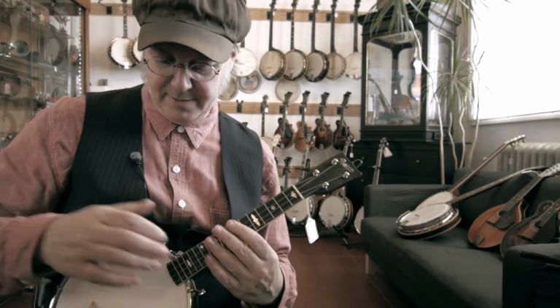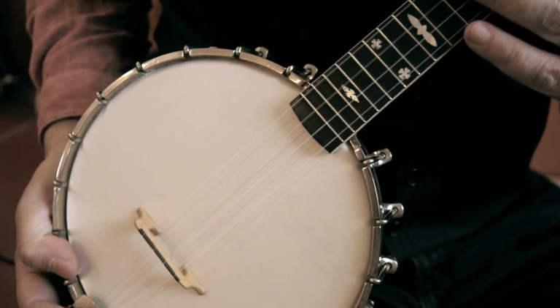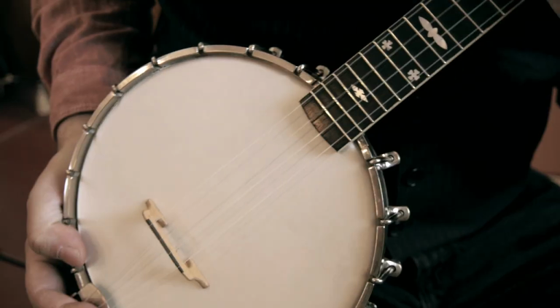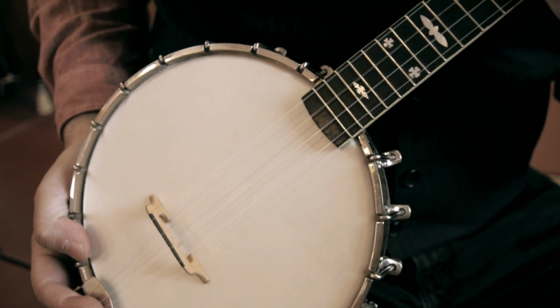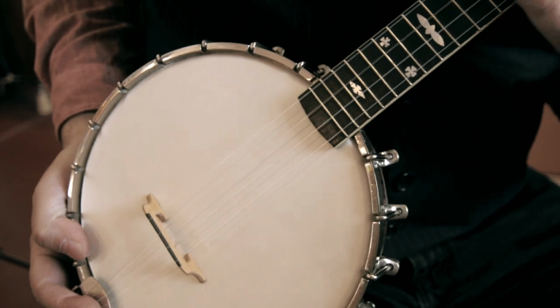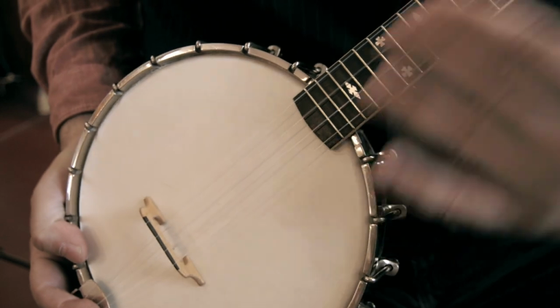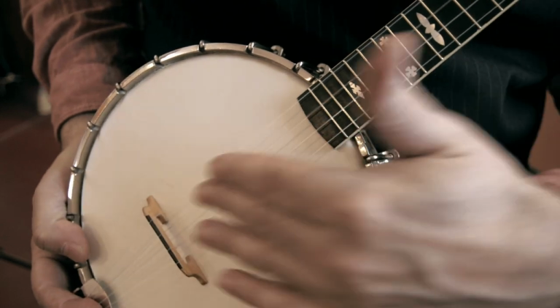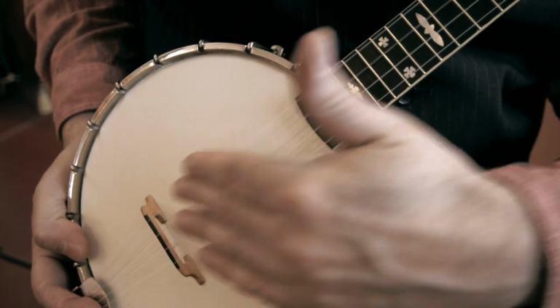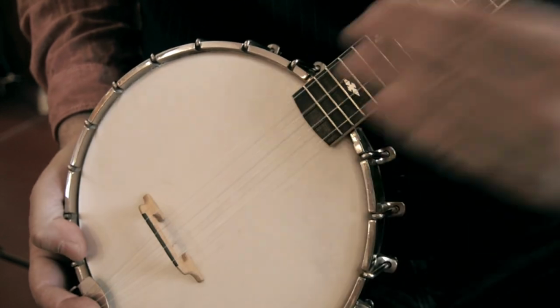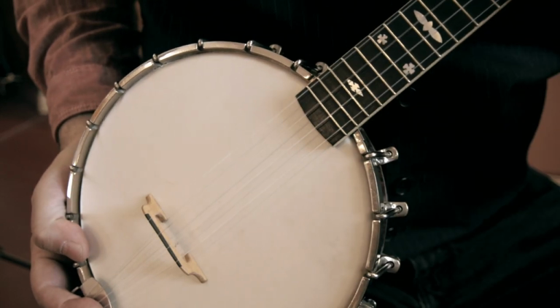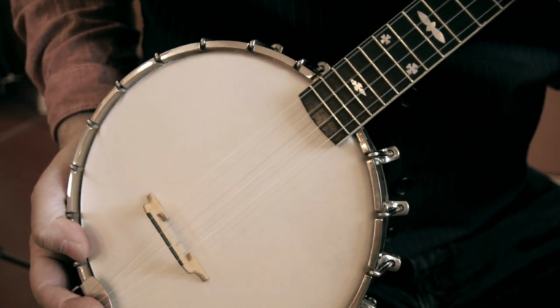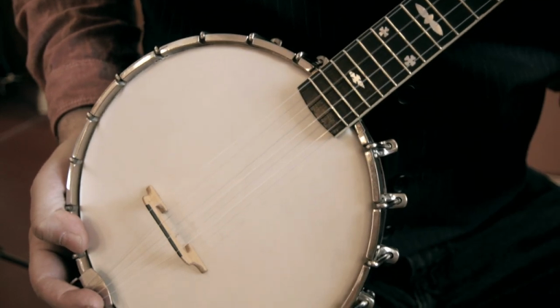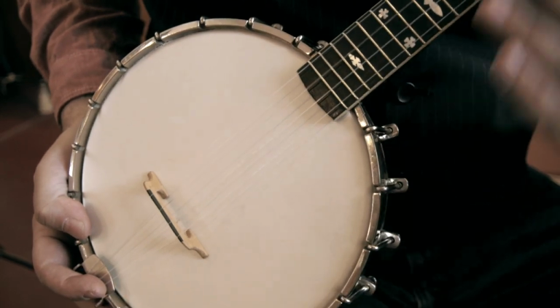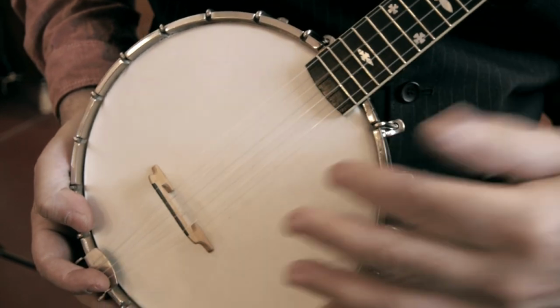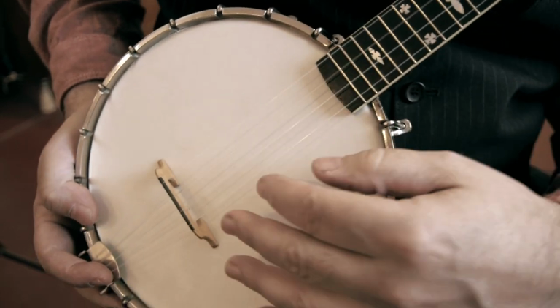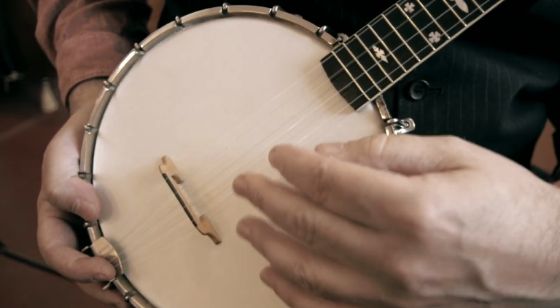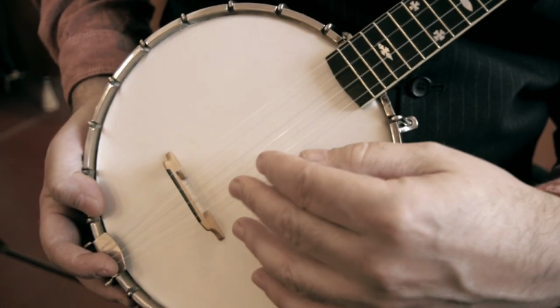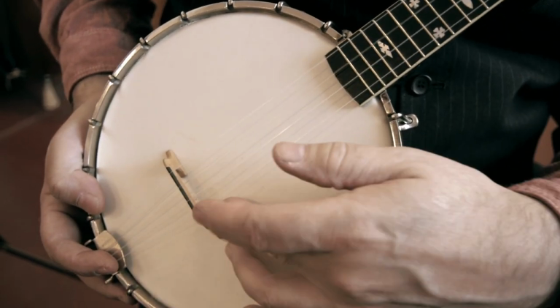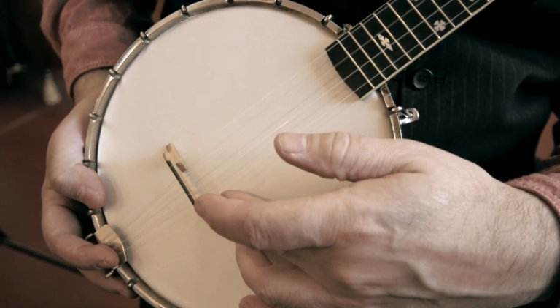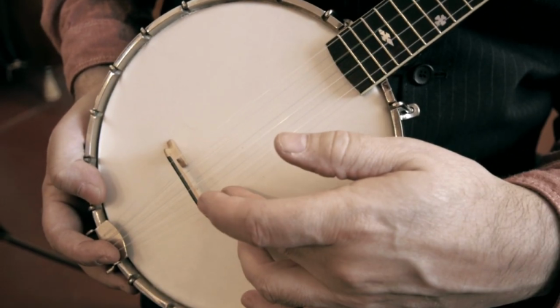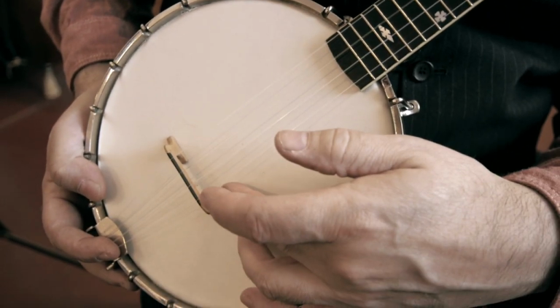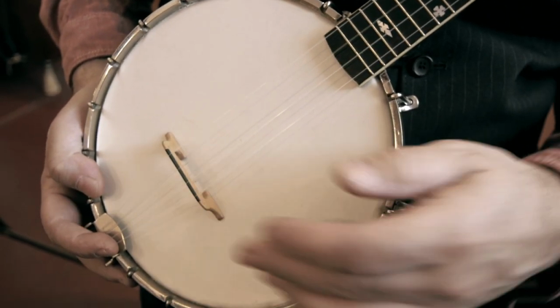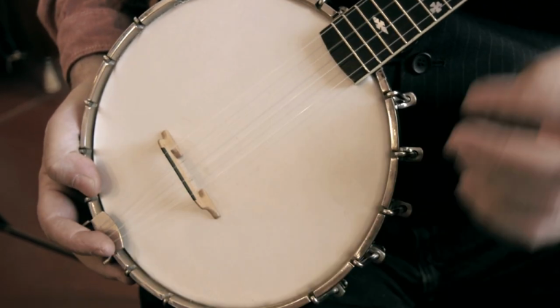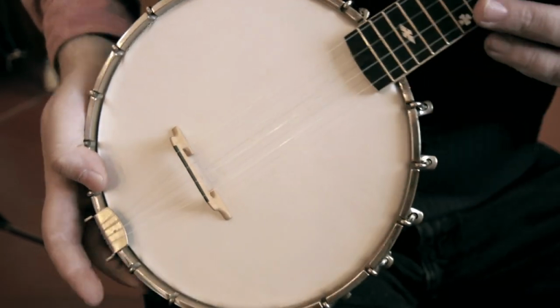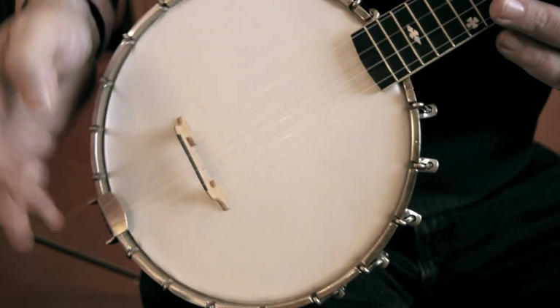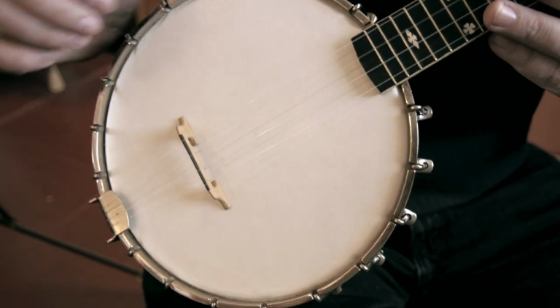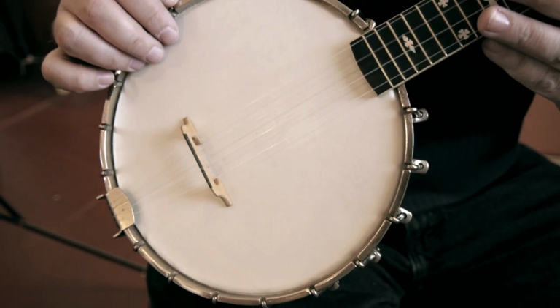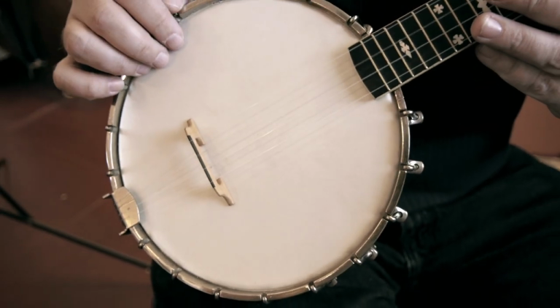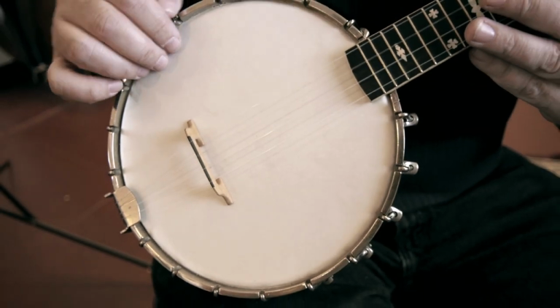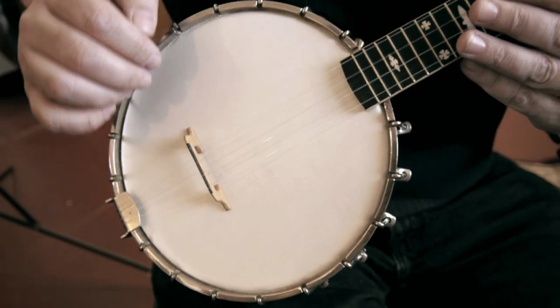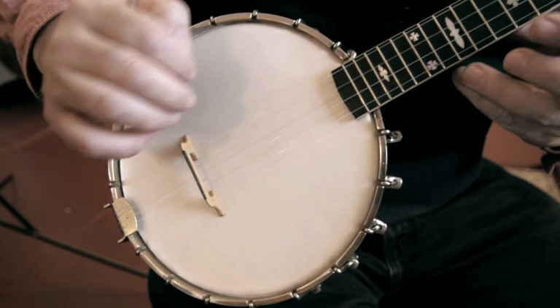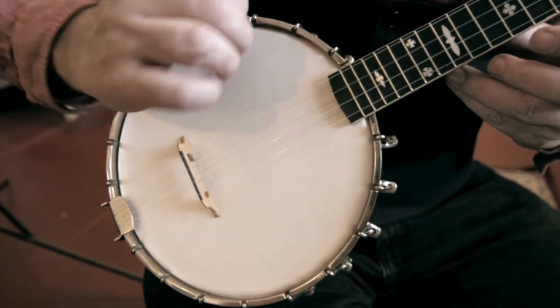It's a ukulele scale neck with what would have originally been gut strings, mounted to a small banjo rim.